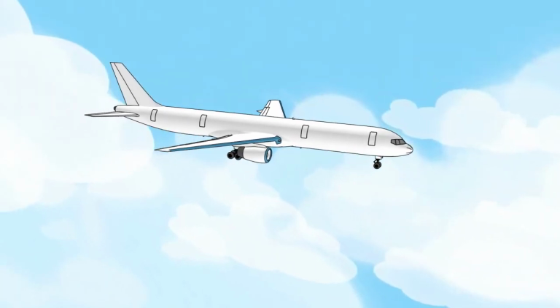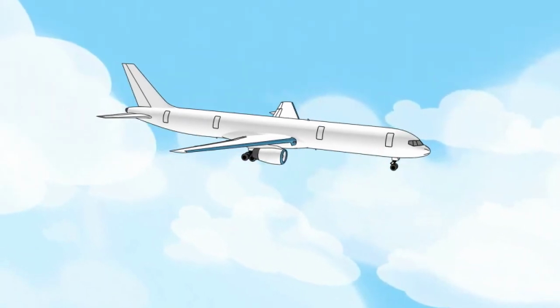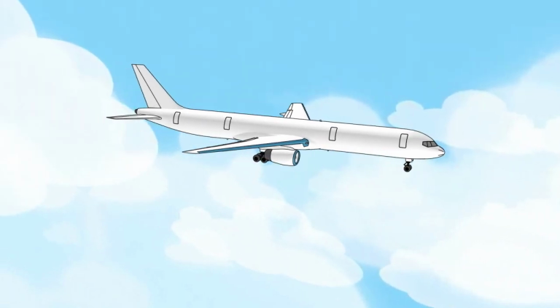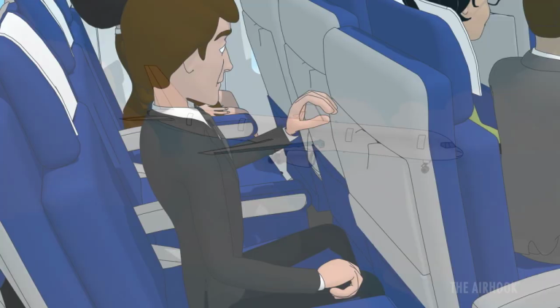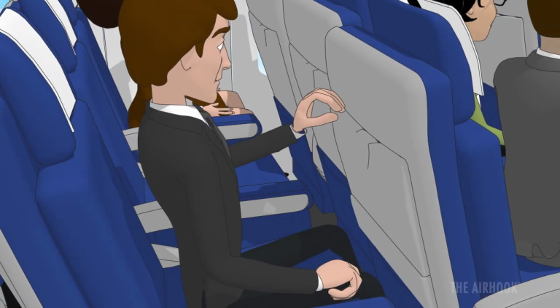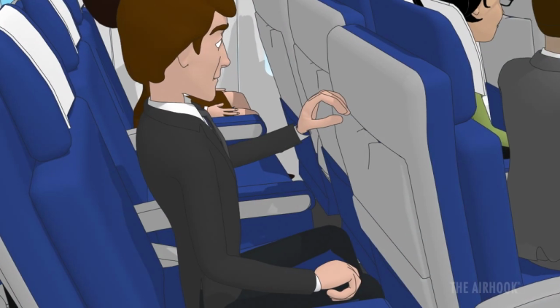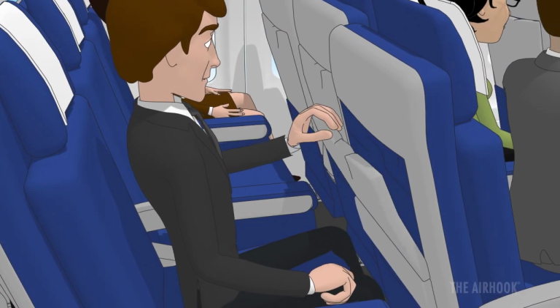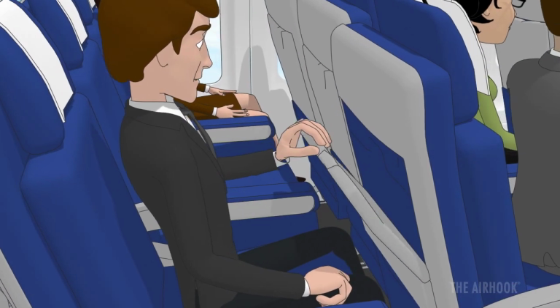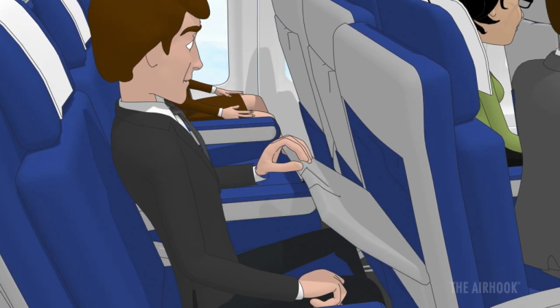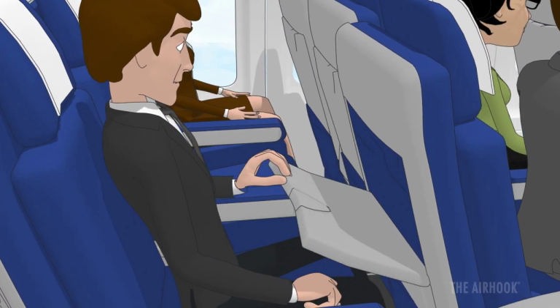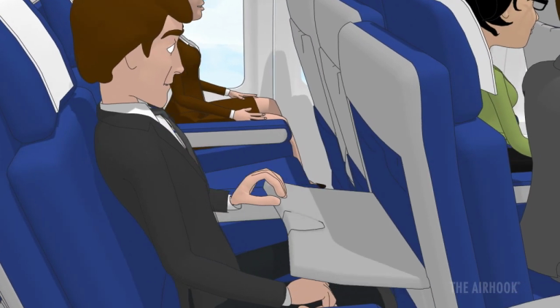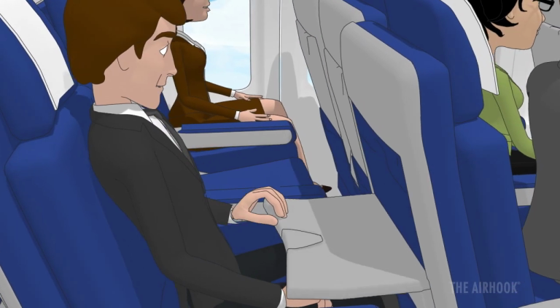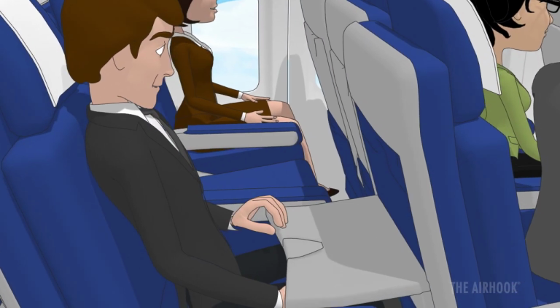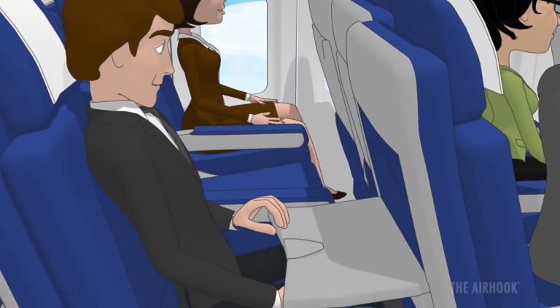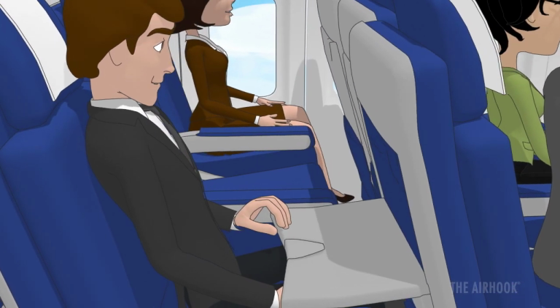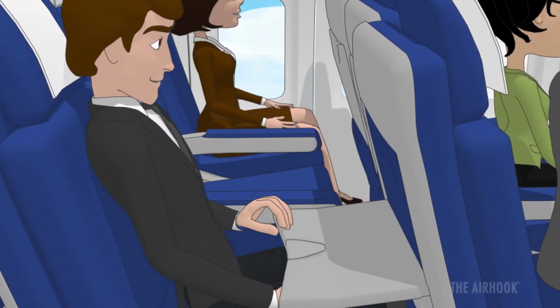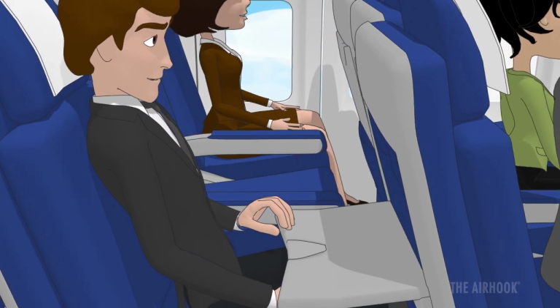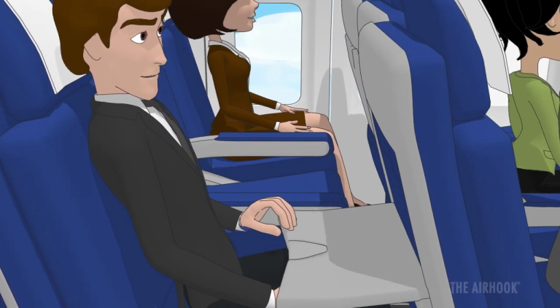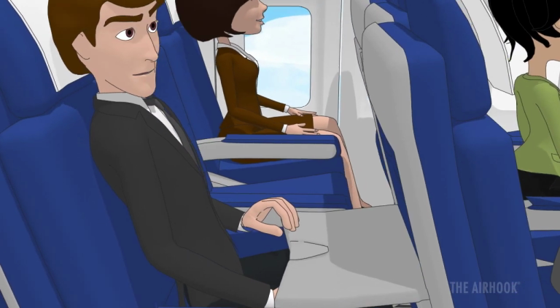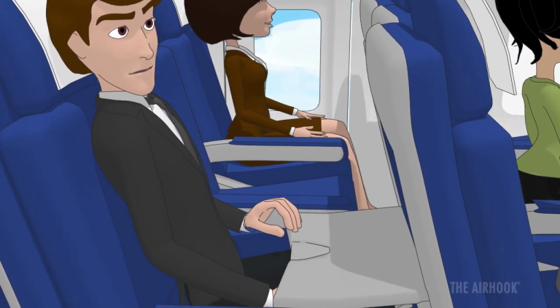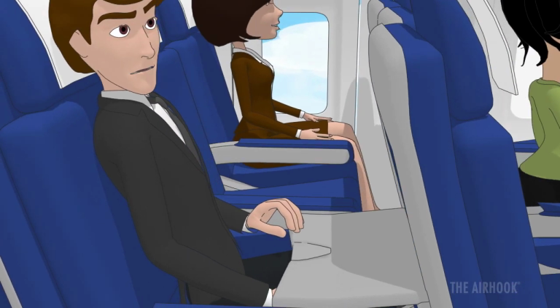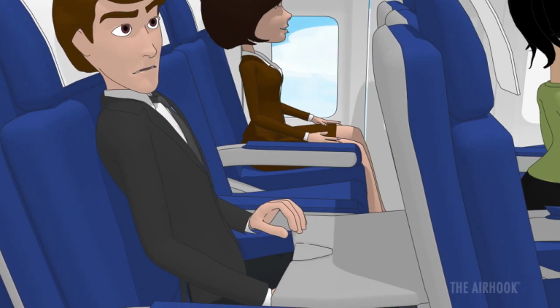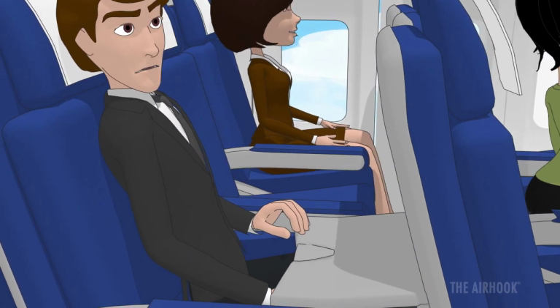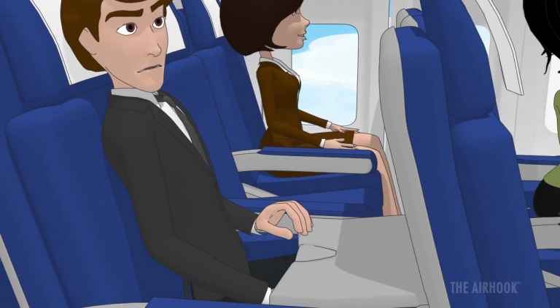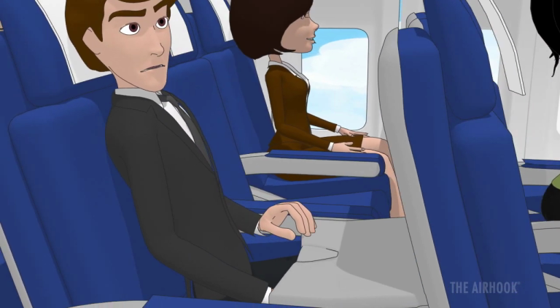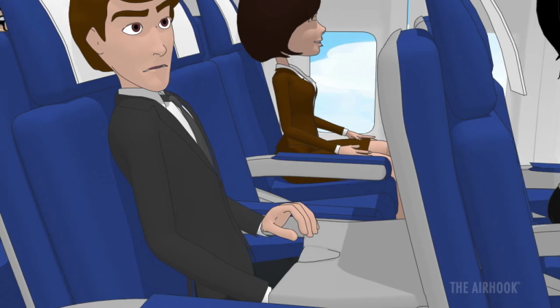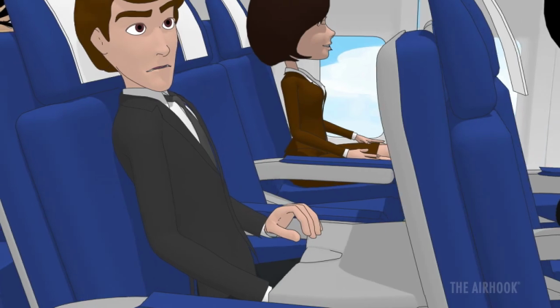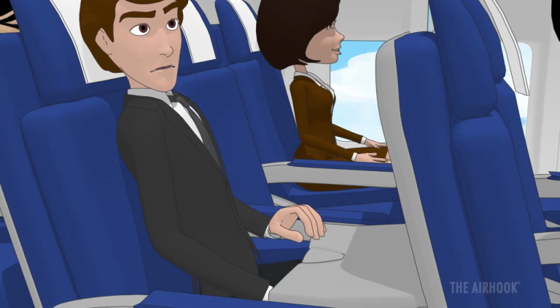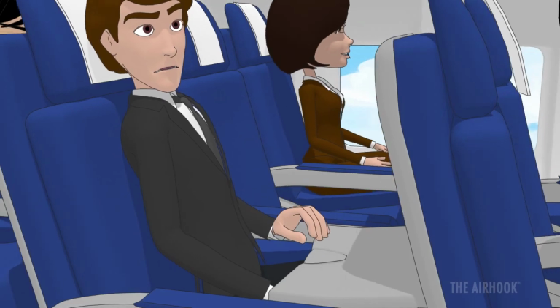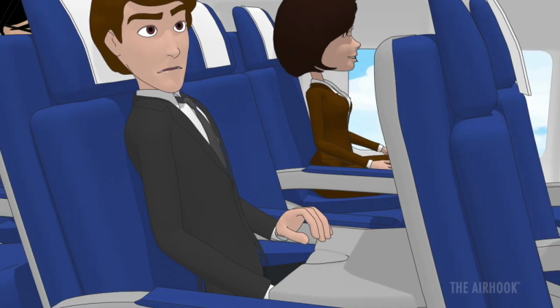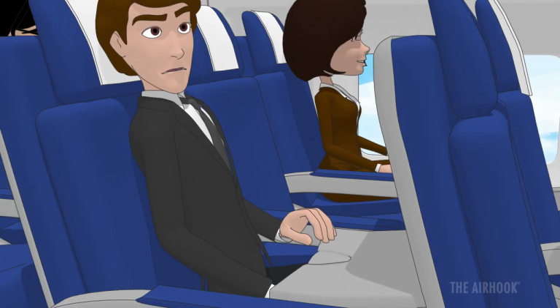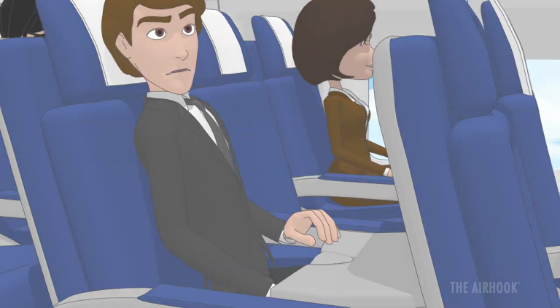Tray tables make it impossible to get comfortable on an airplane. Until now.